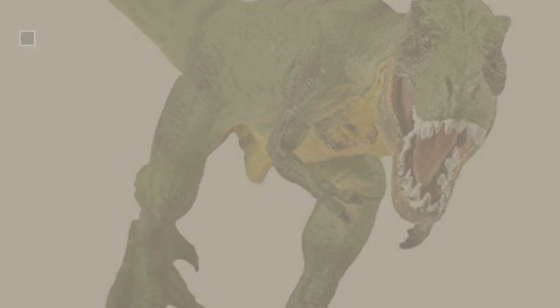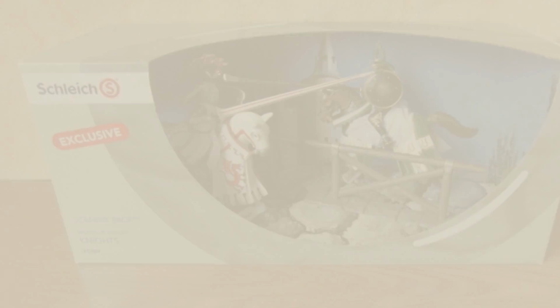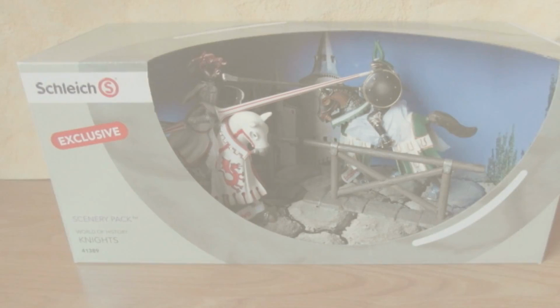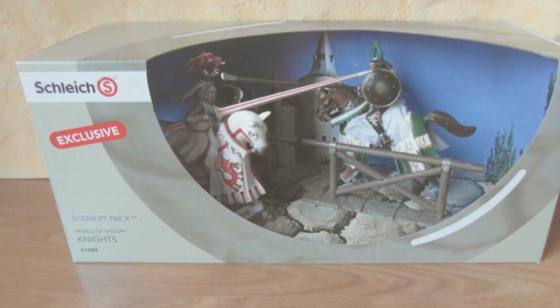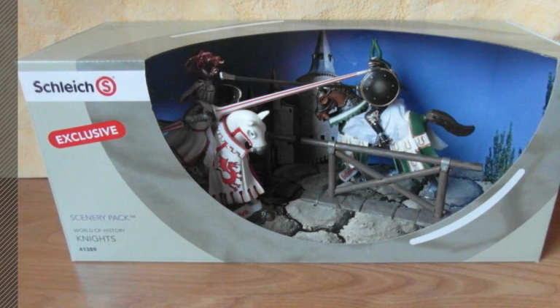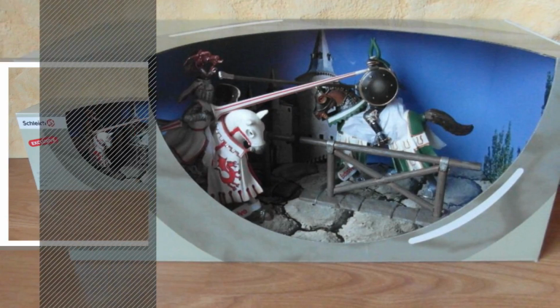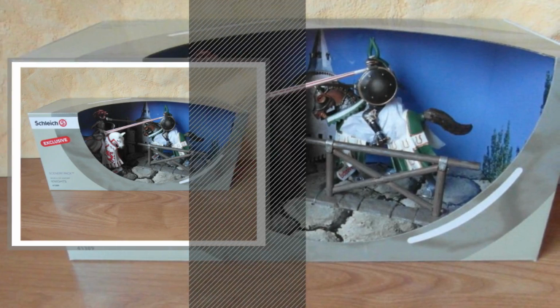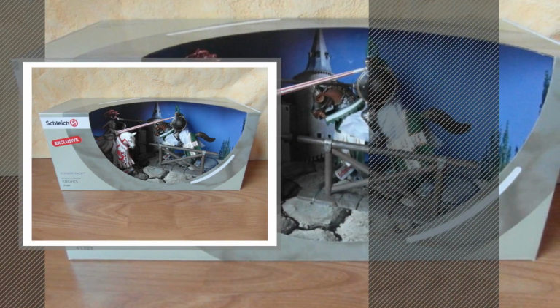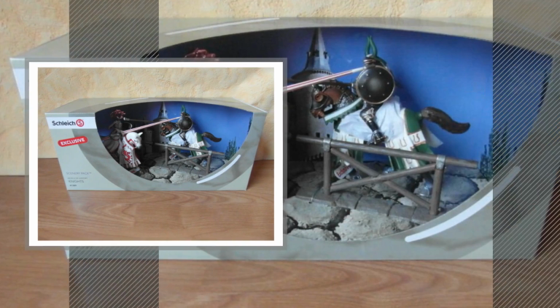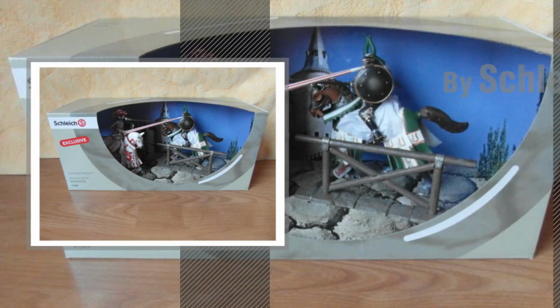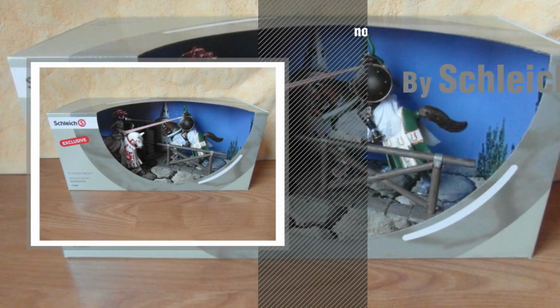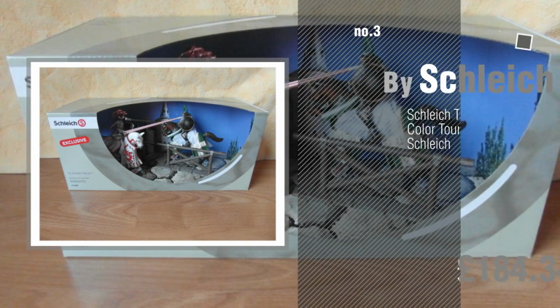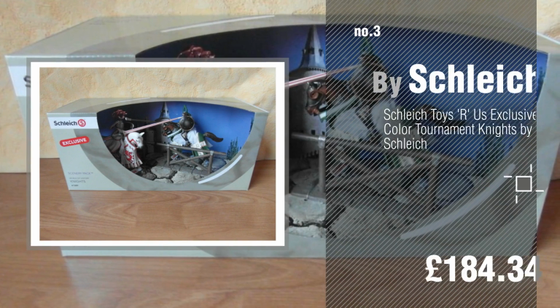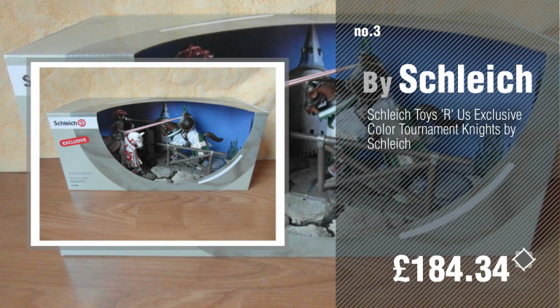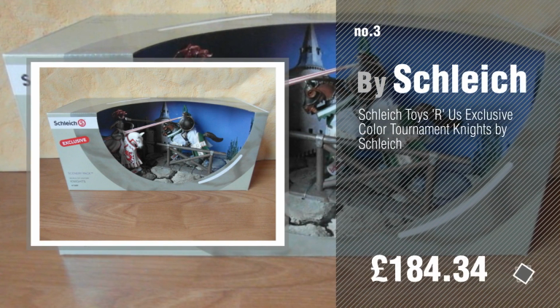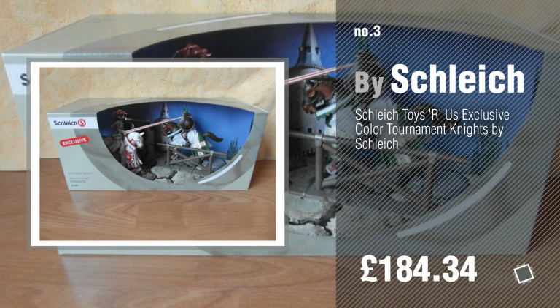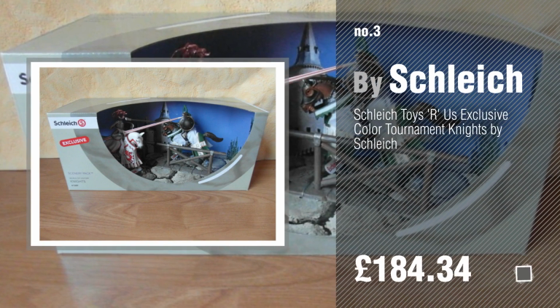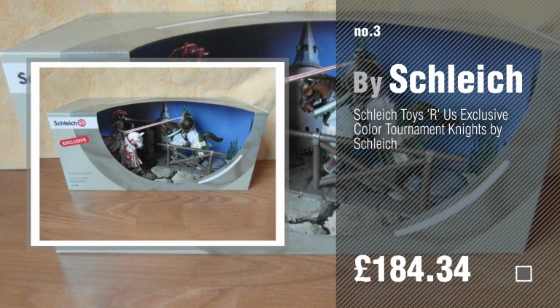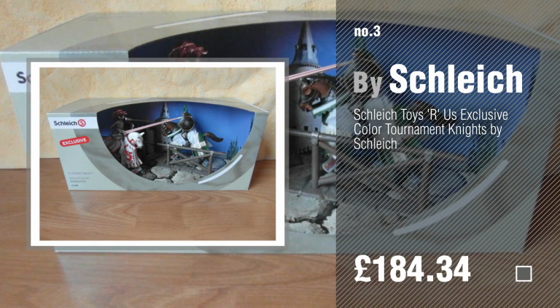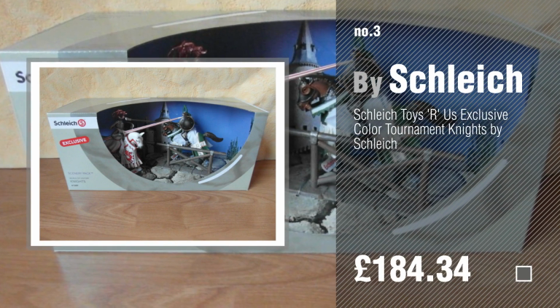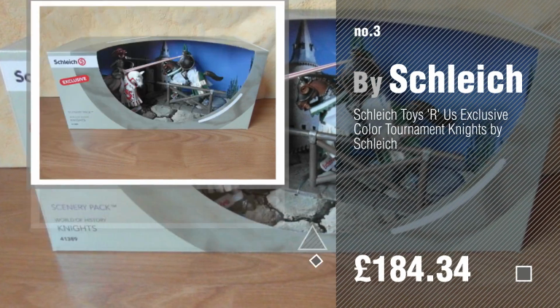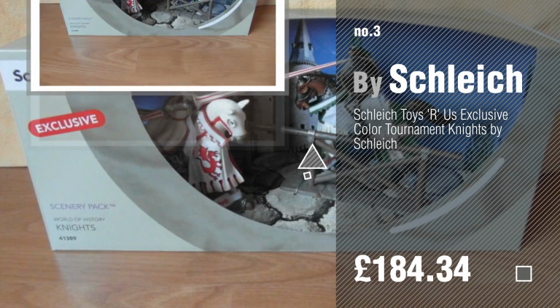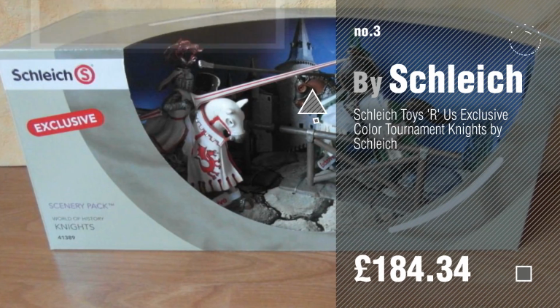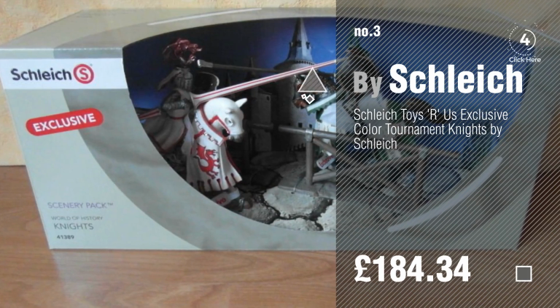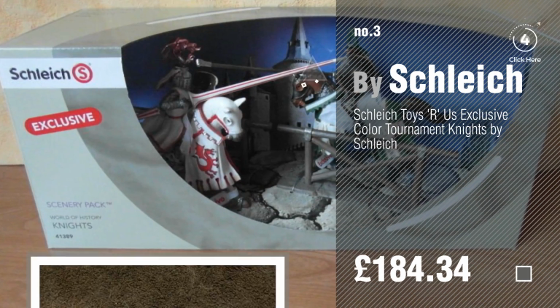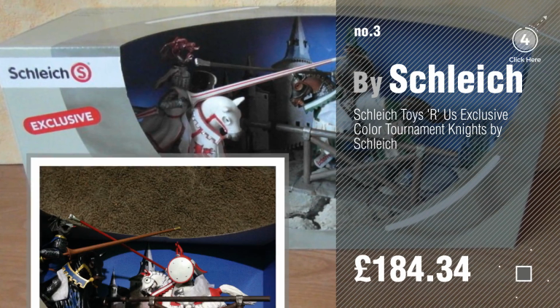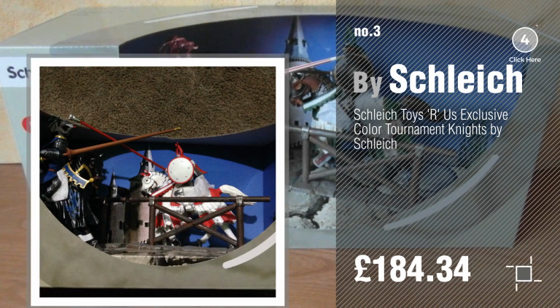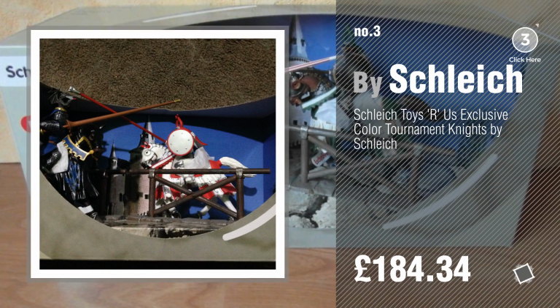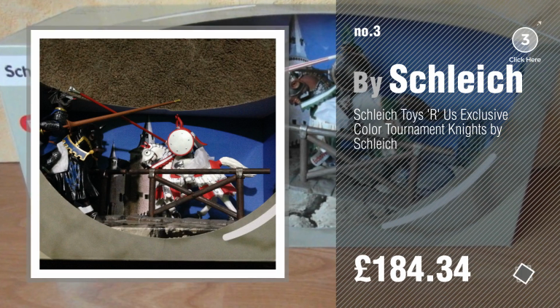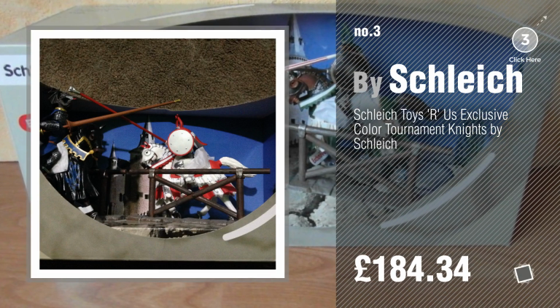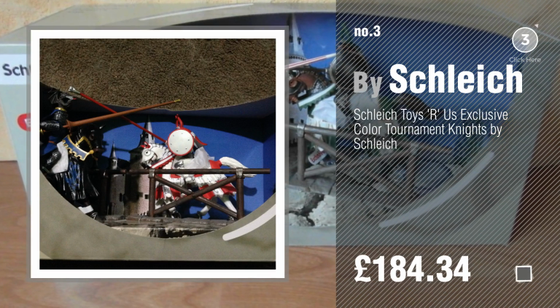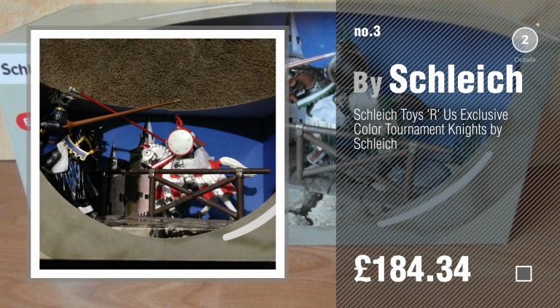Number 3, by Schleich. If you like these toys, click the circle and get yours.